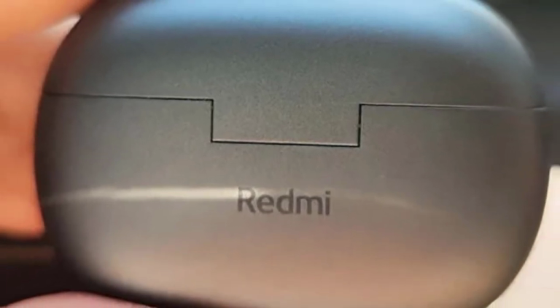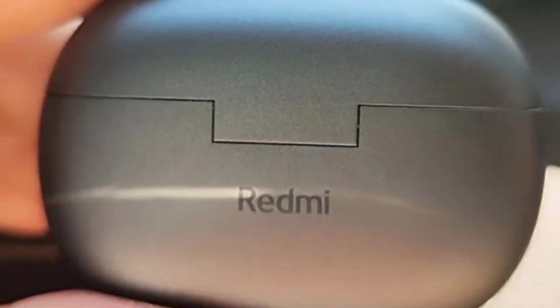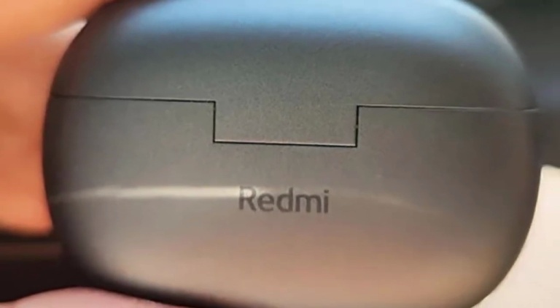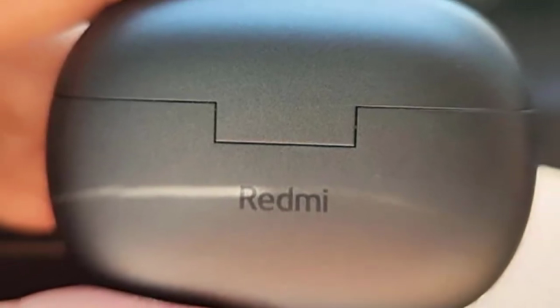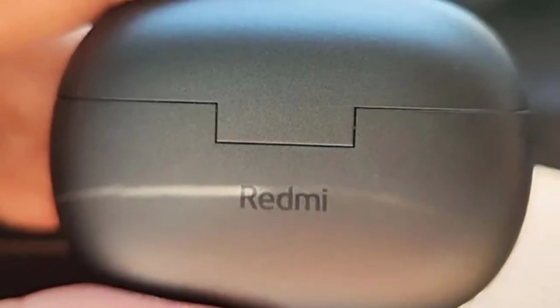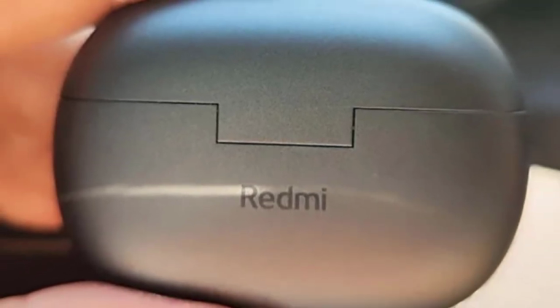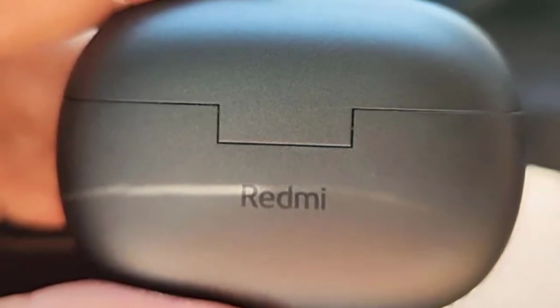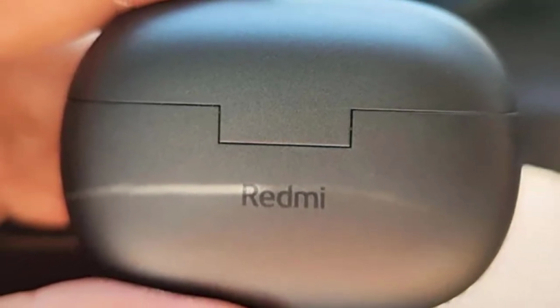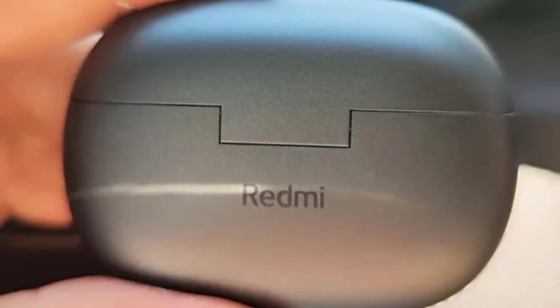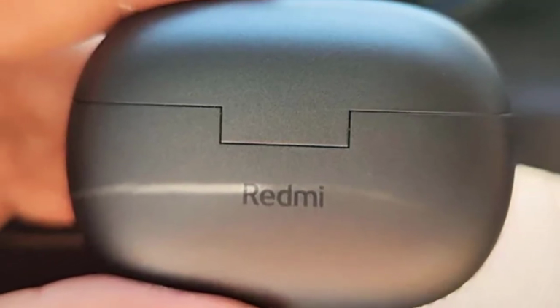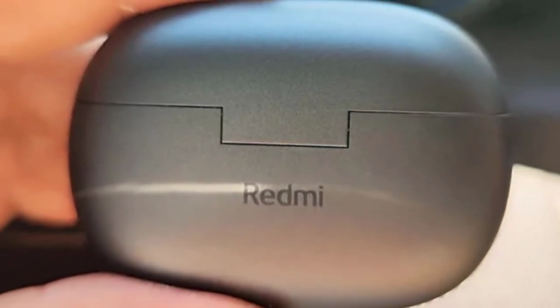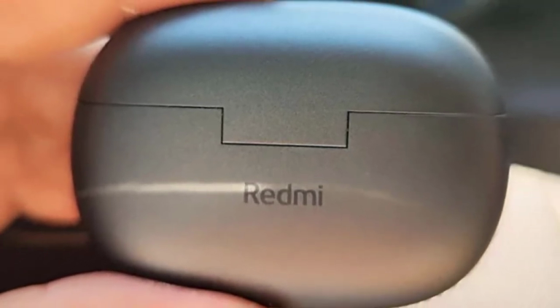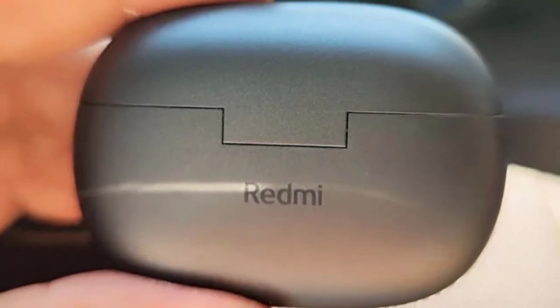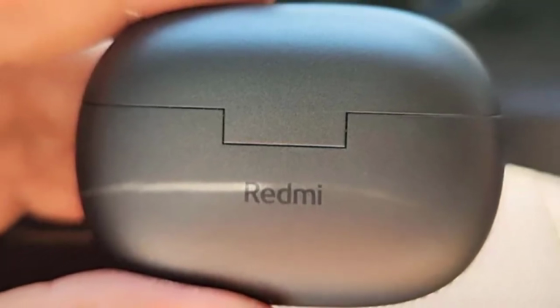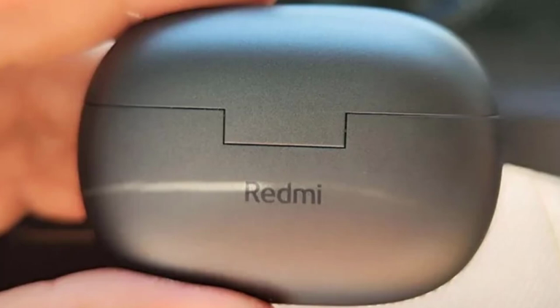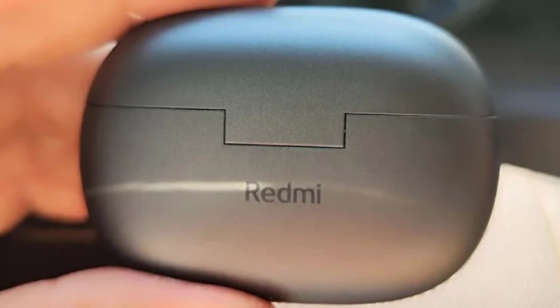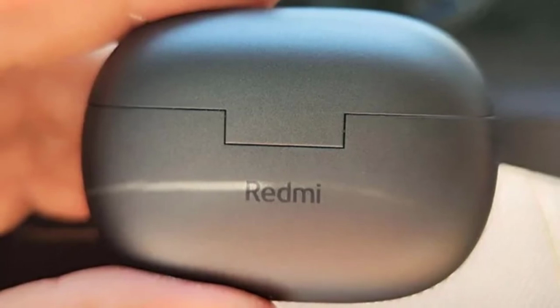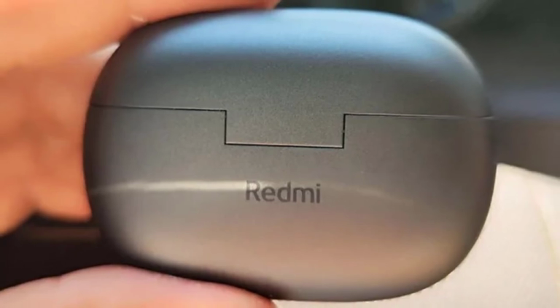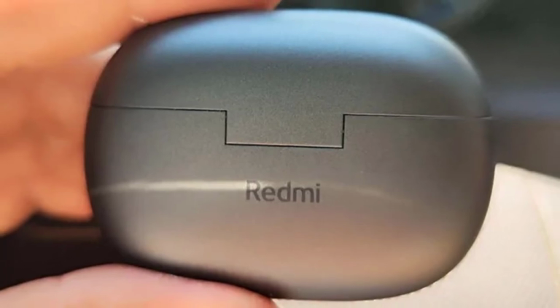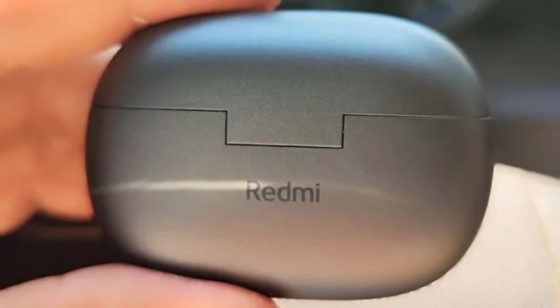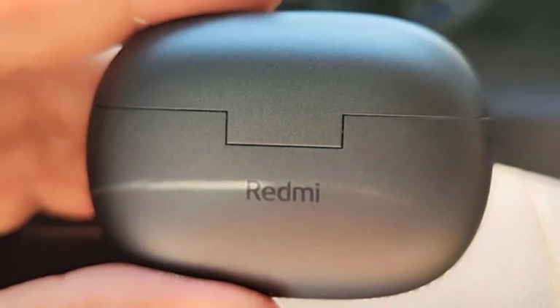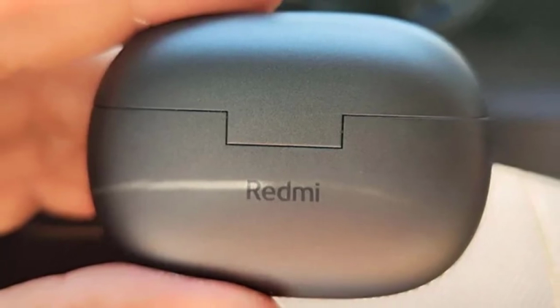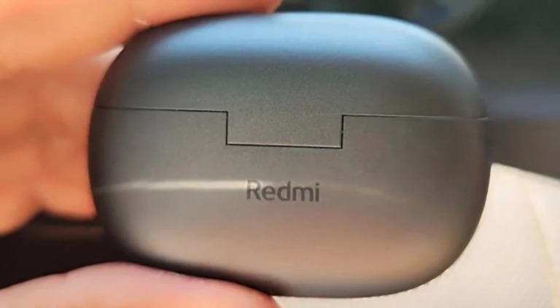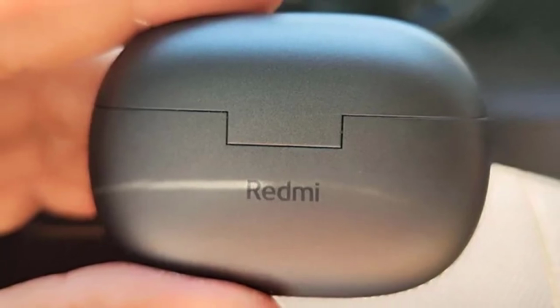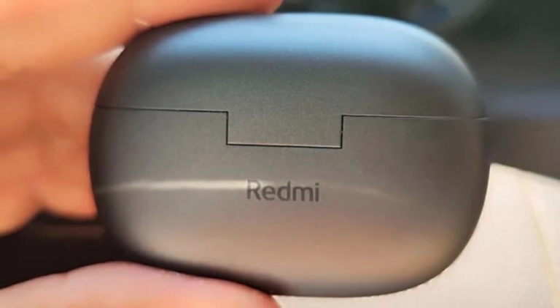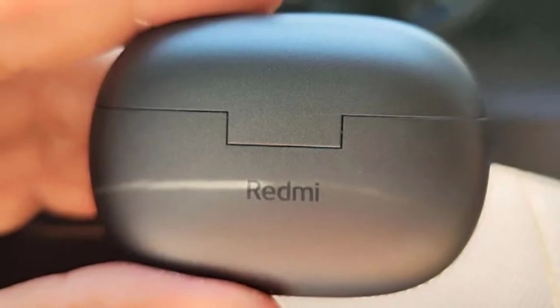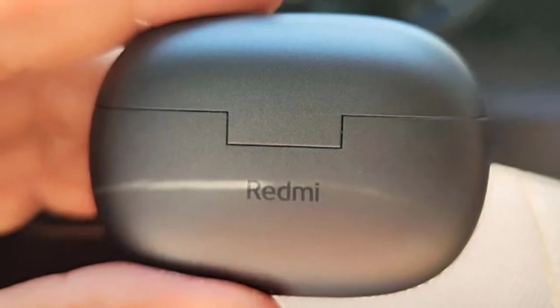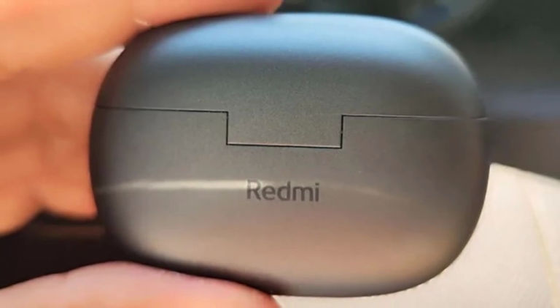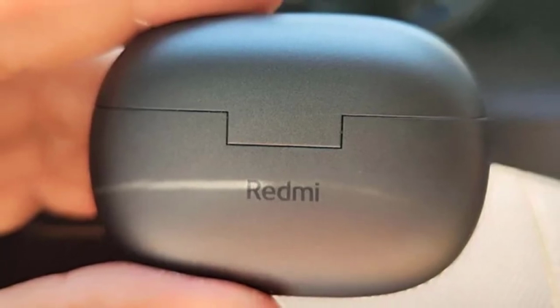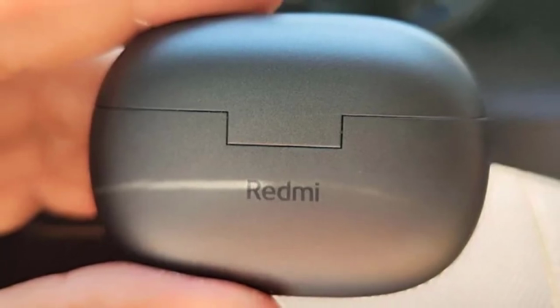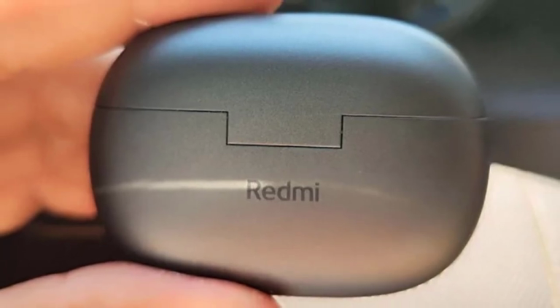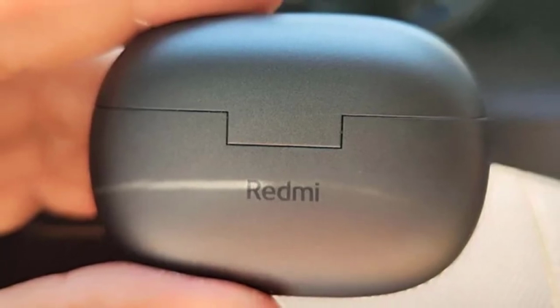The Xiaomi Redmi Buds 4 Pro offer a perfect blend of performance, style, and convenience.